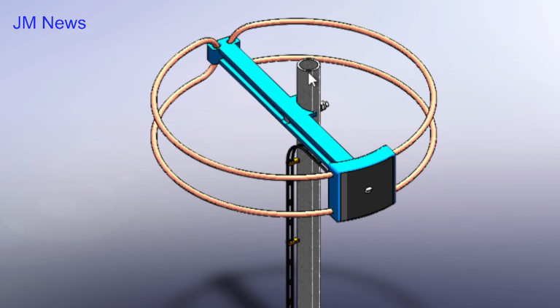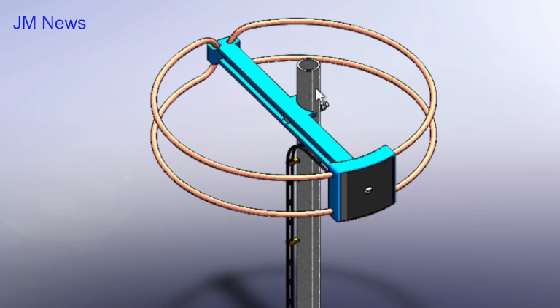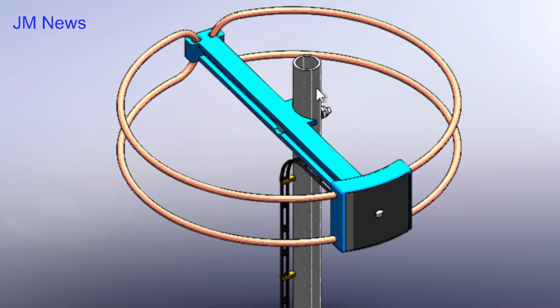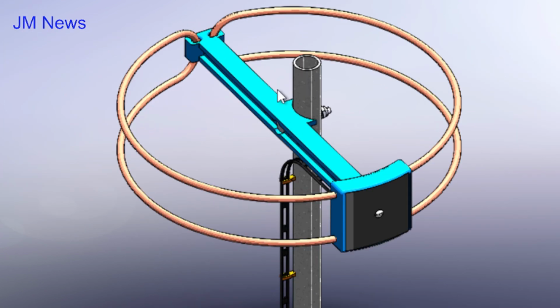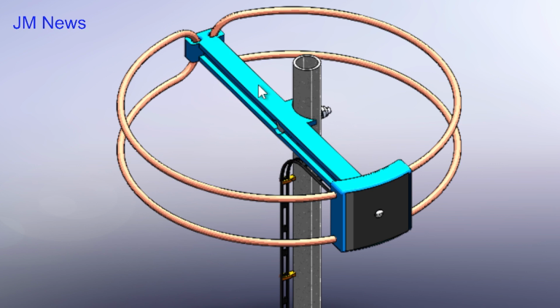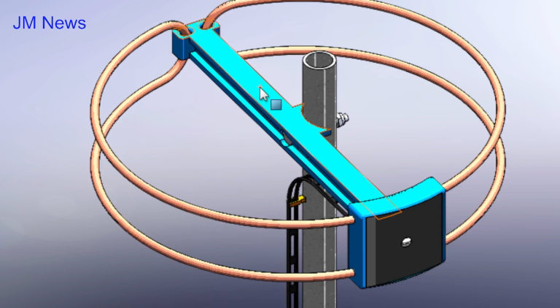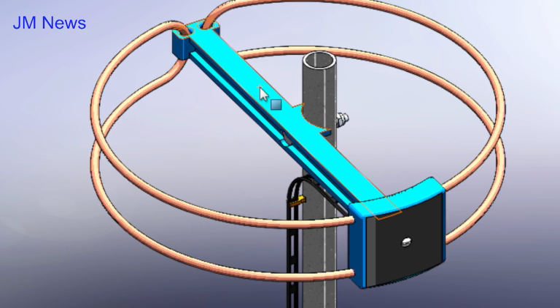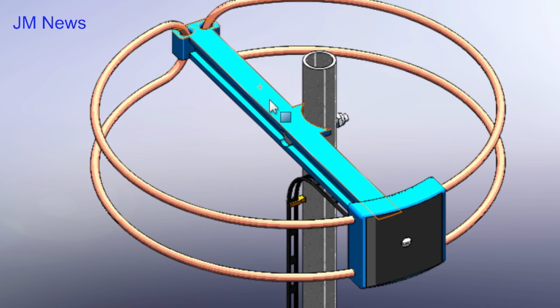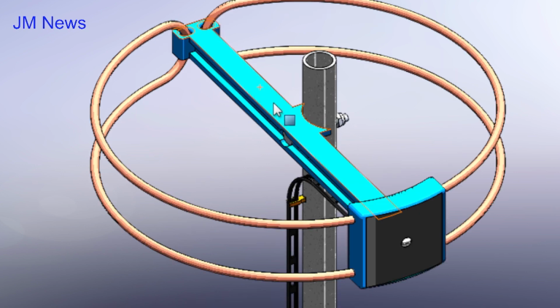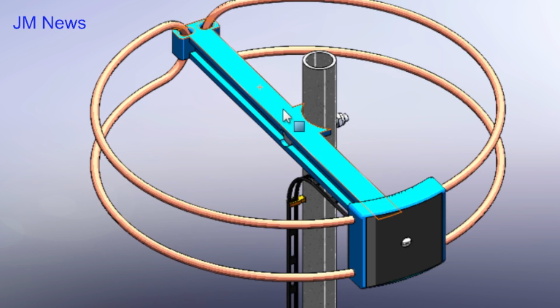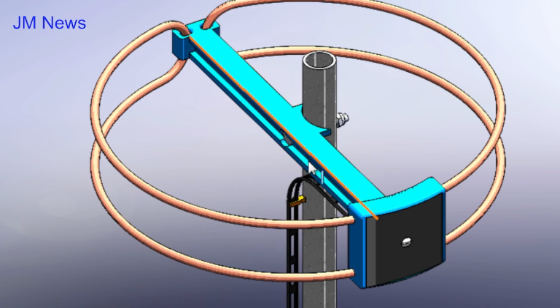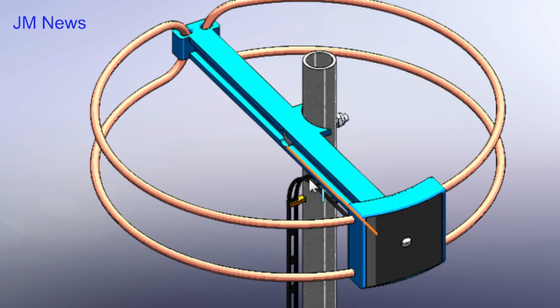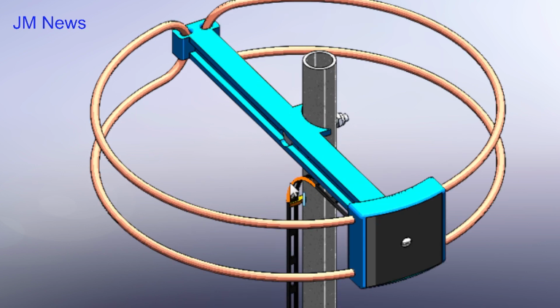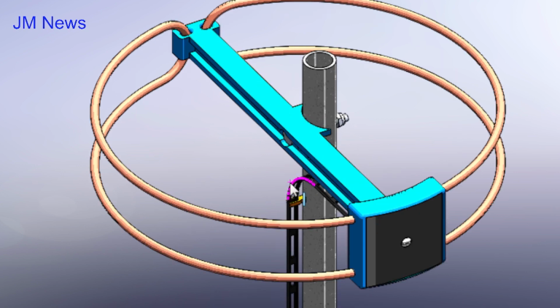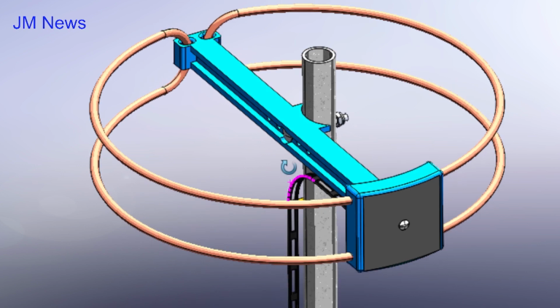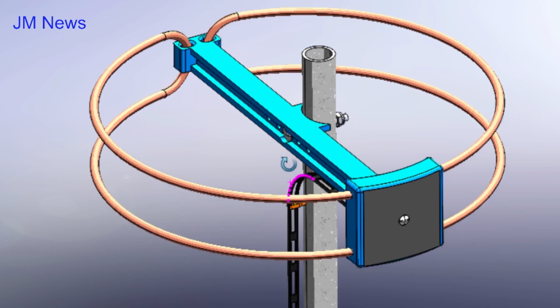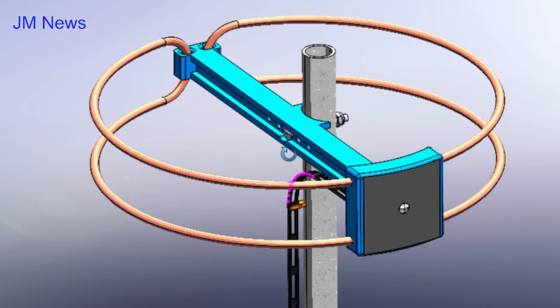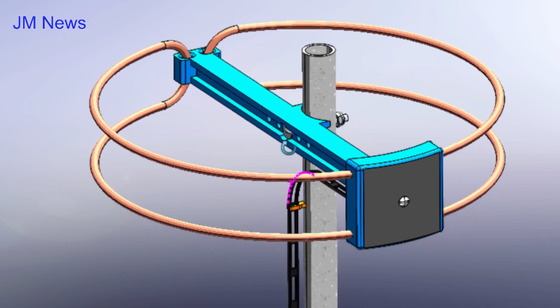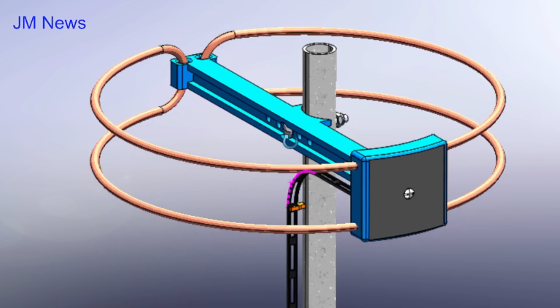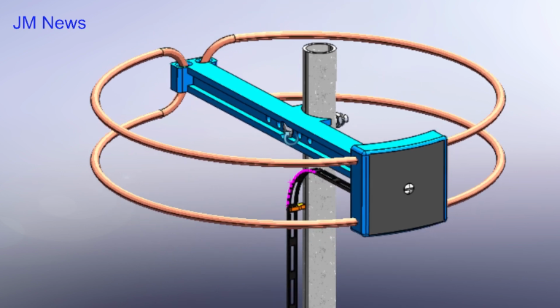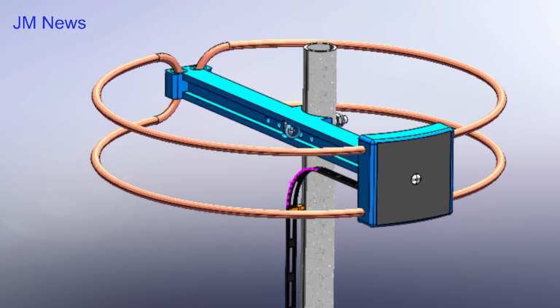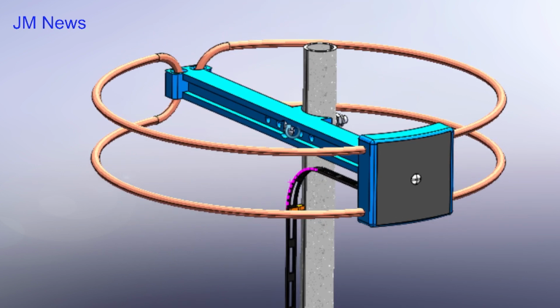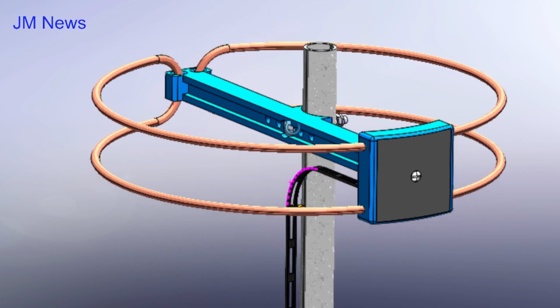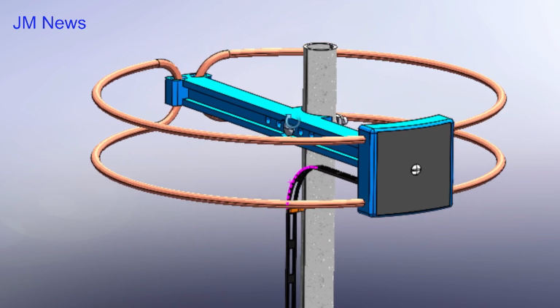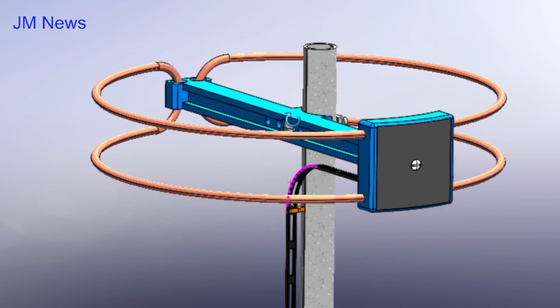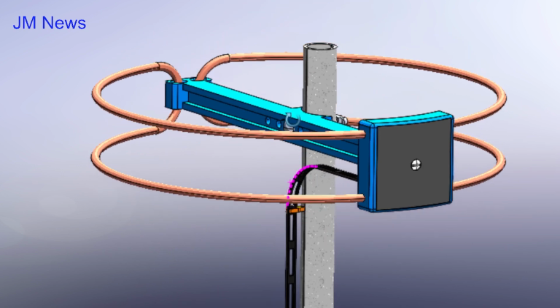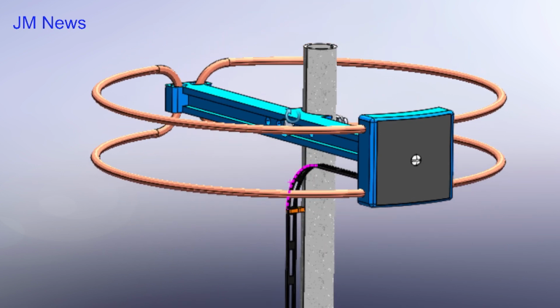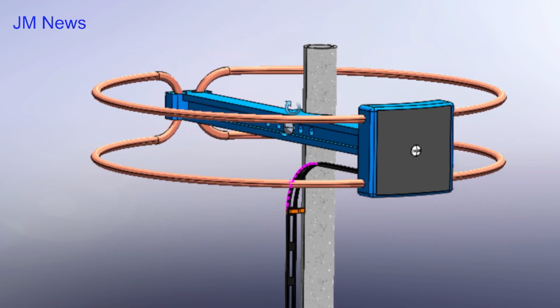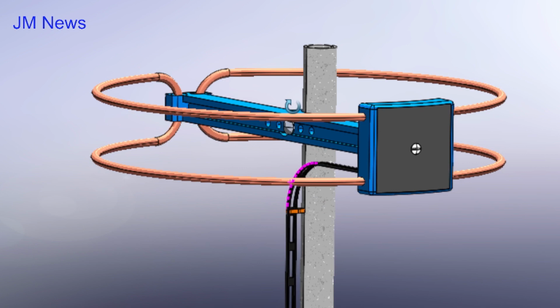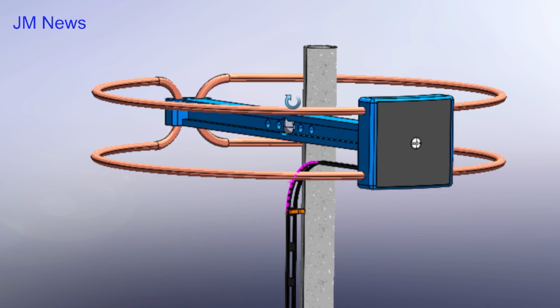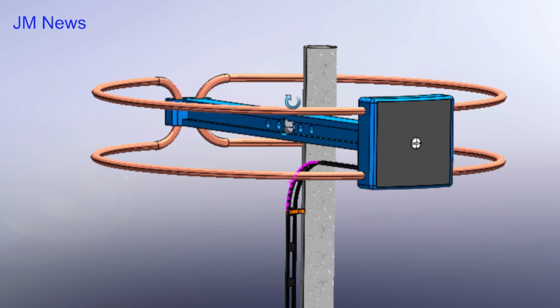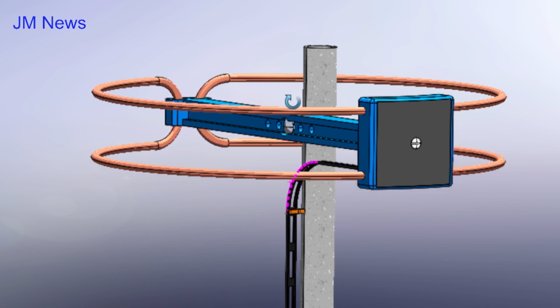Halo antennas come in other forms, the most common being the split single loop. If you want more information about this antenna, visit the page JM News.